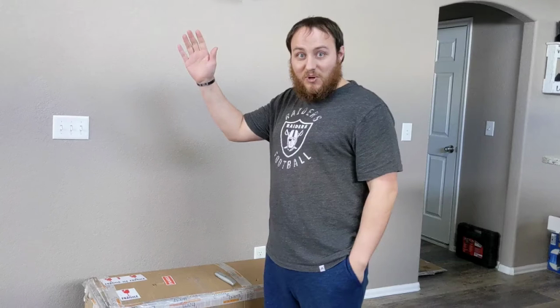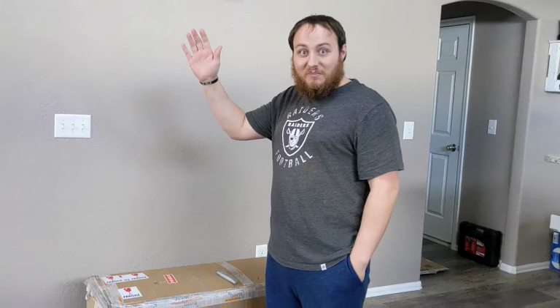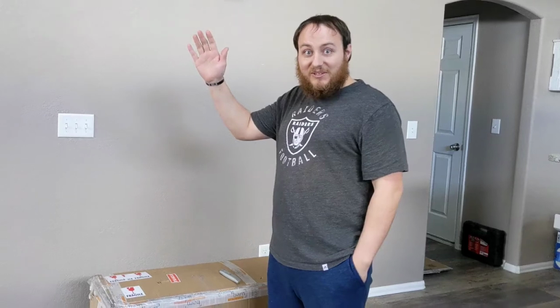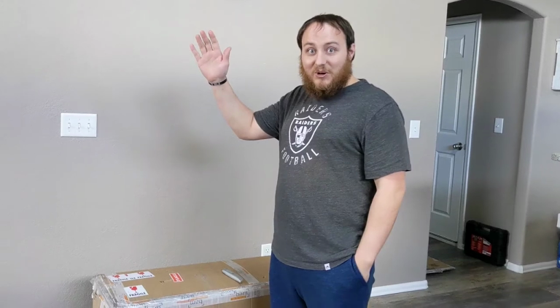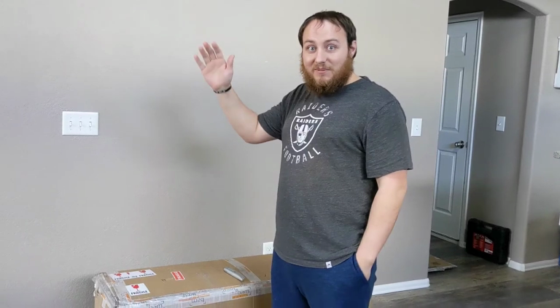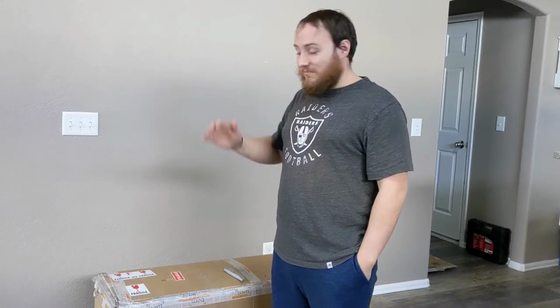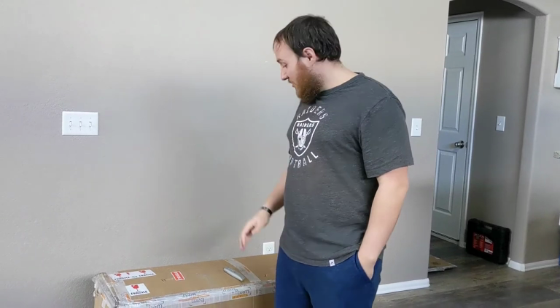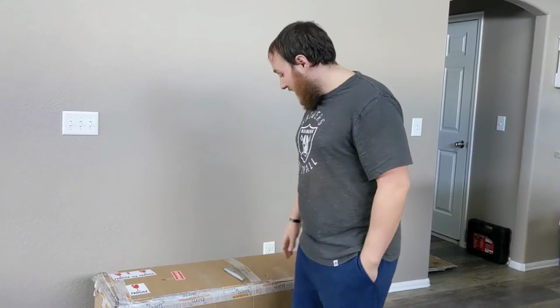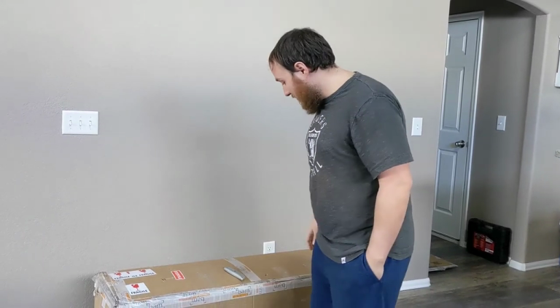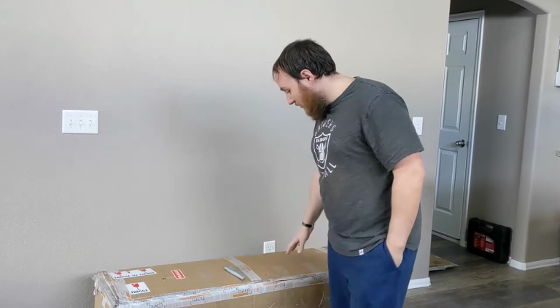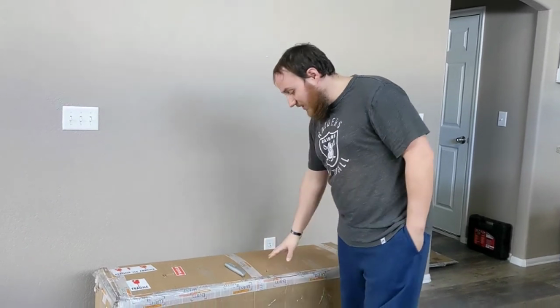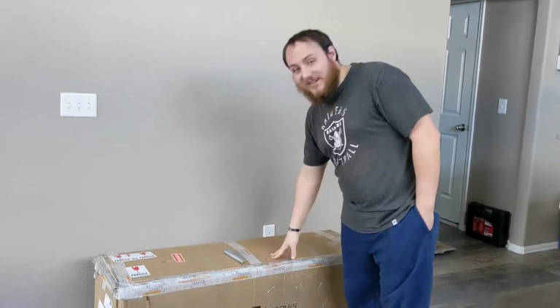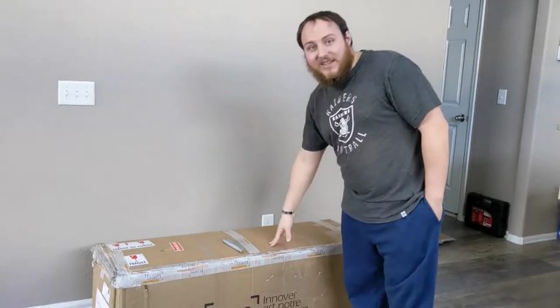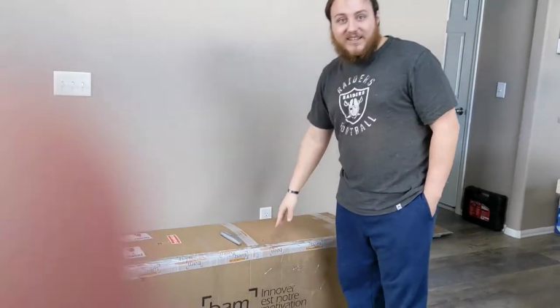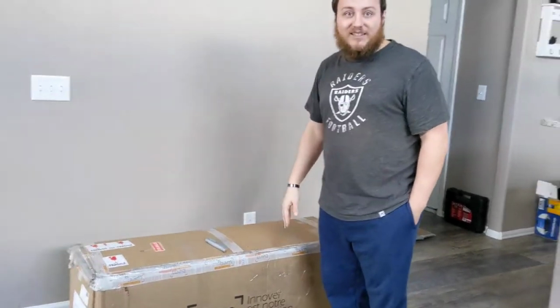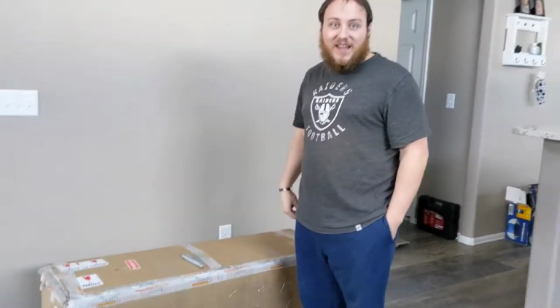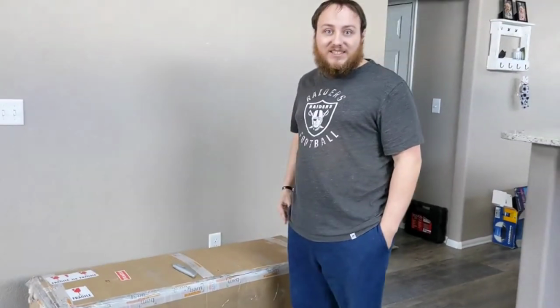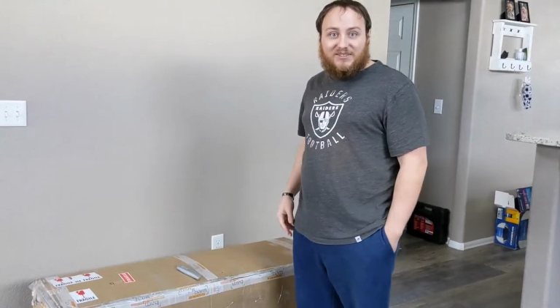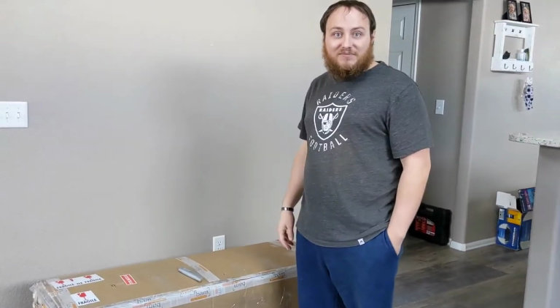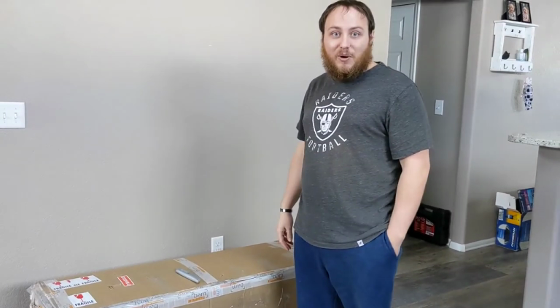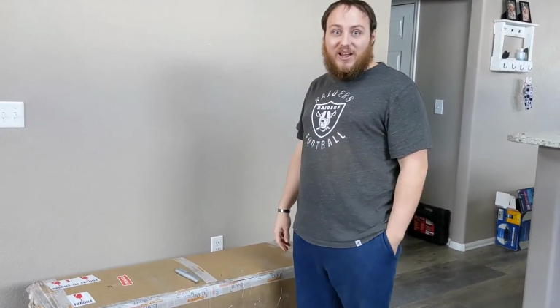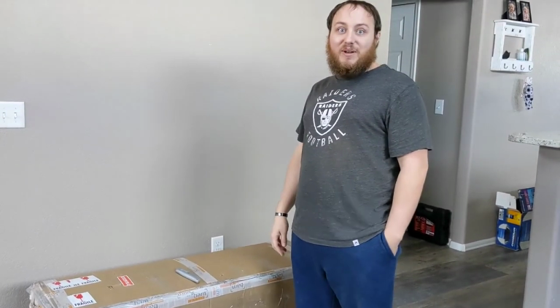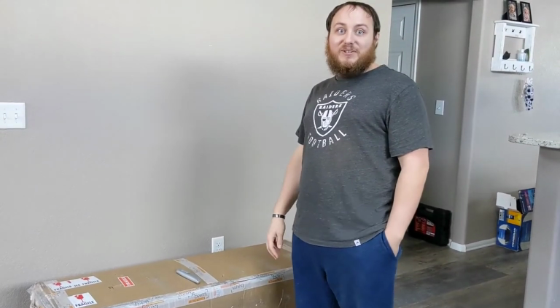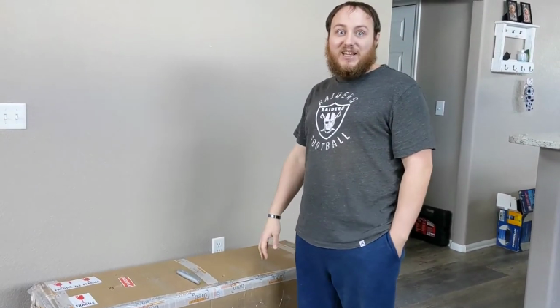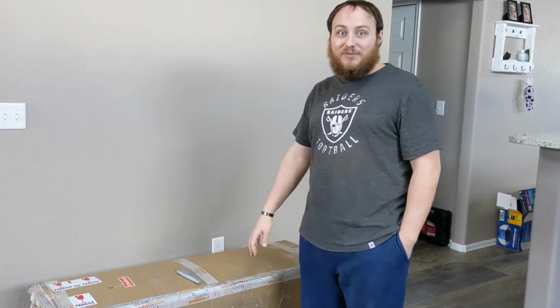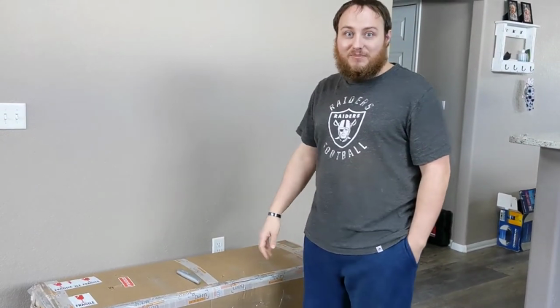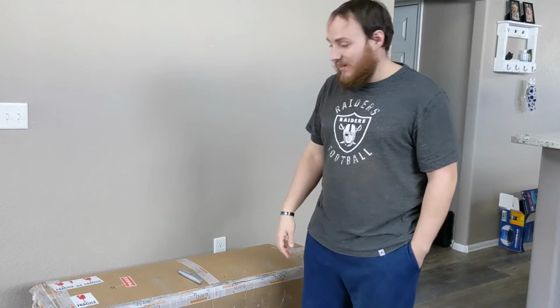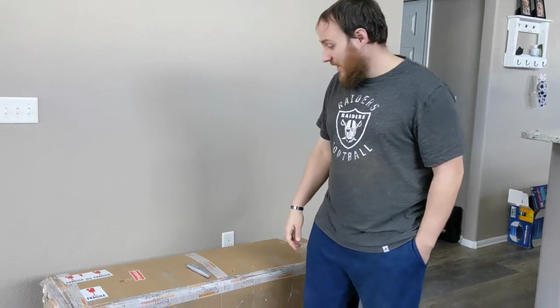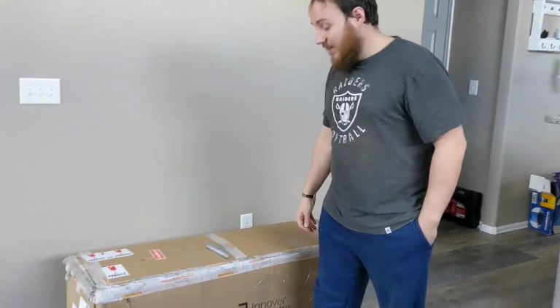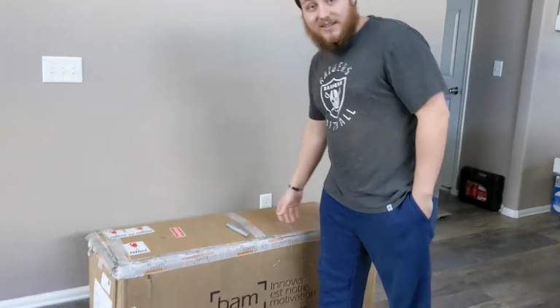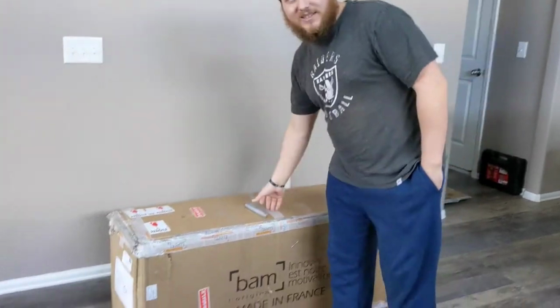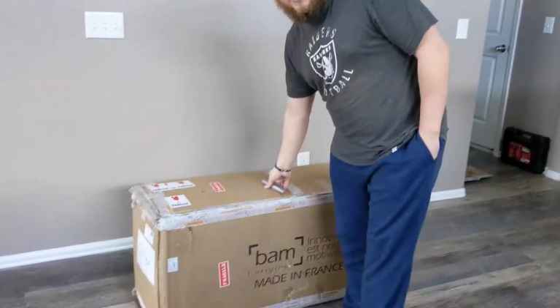We're about to open up my brand new Nova Get-A-Sax low A baritone saxophone. Let's go!